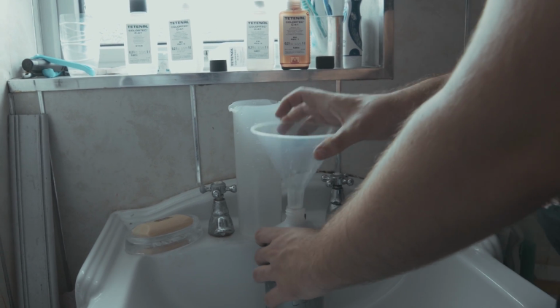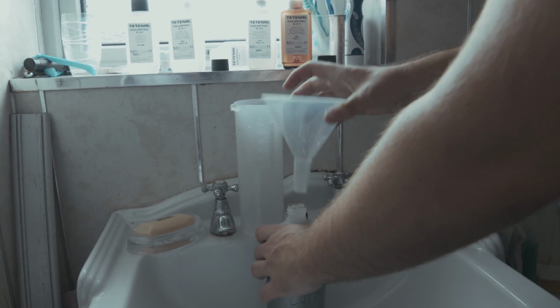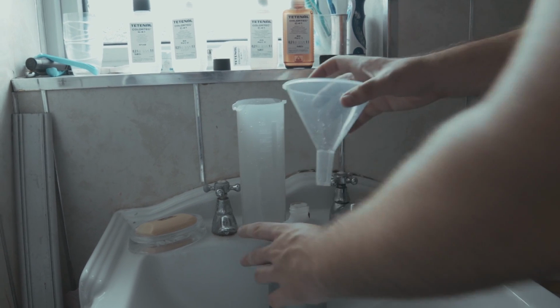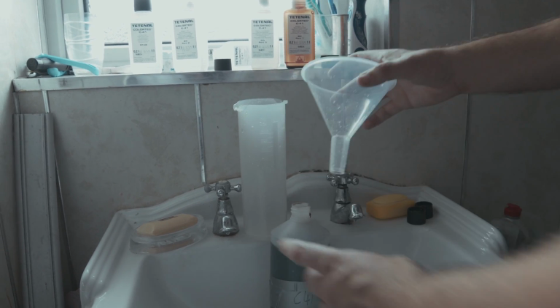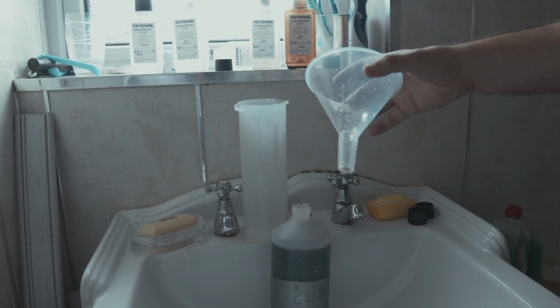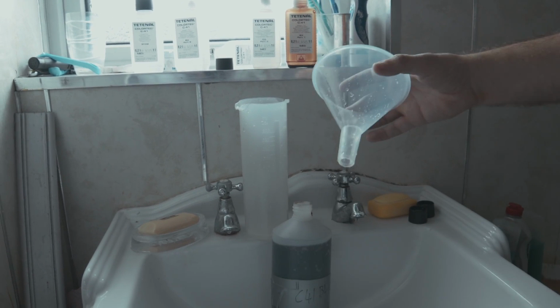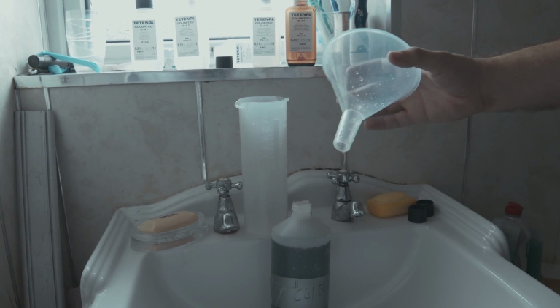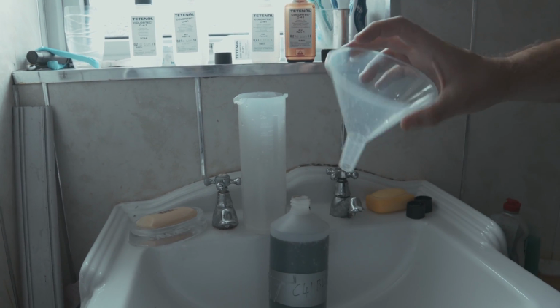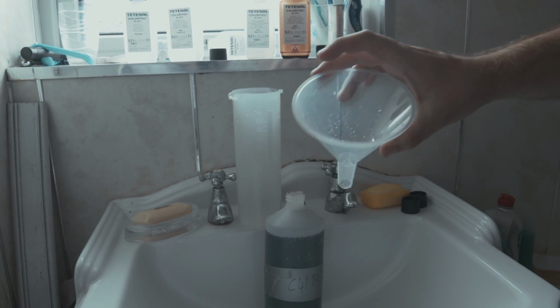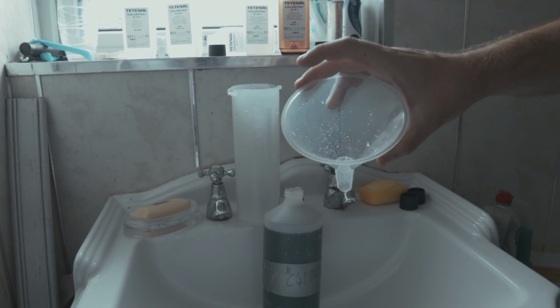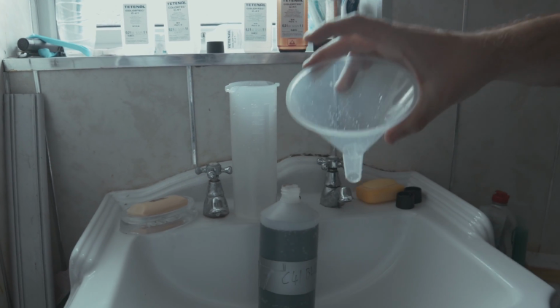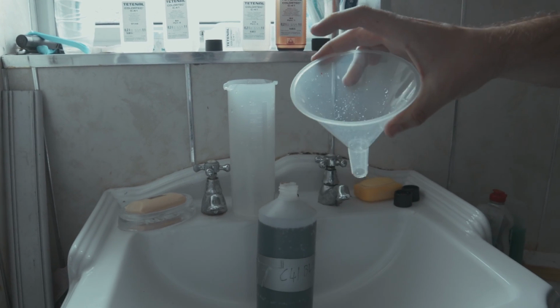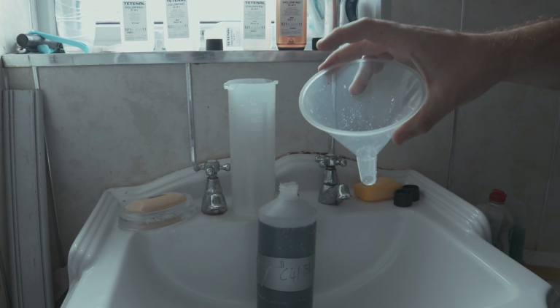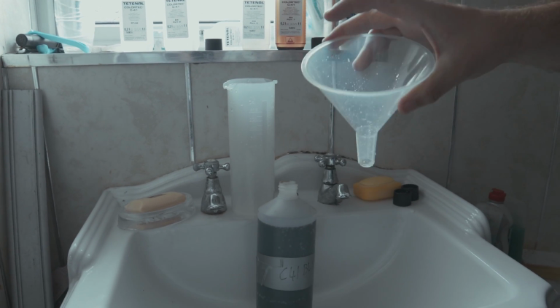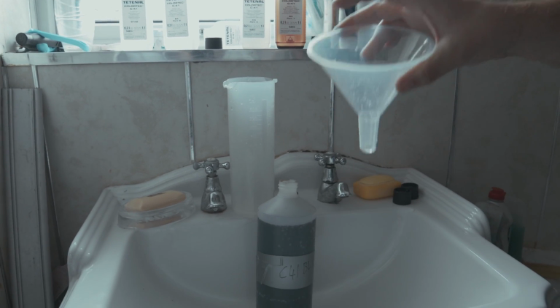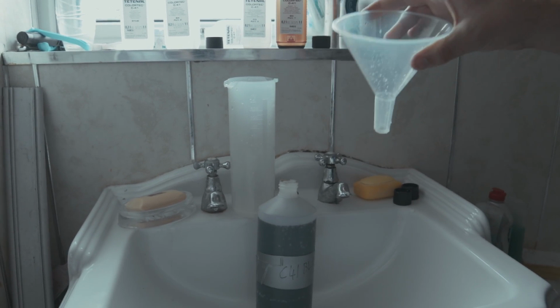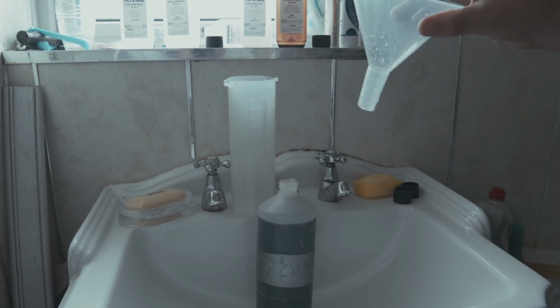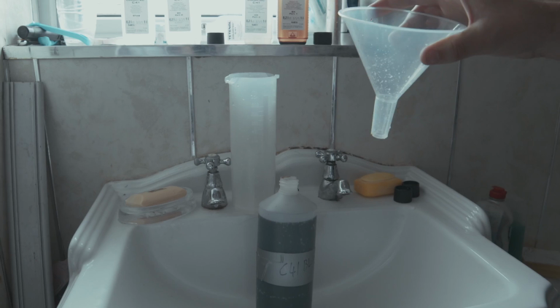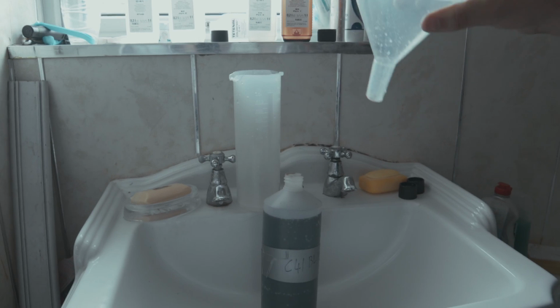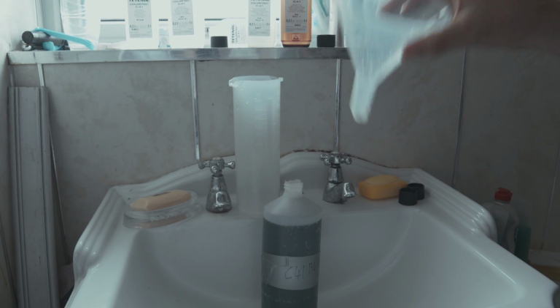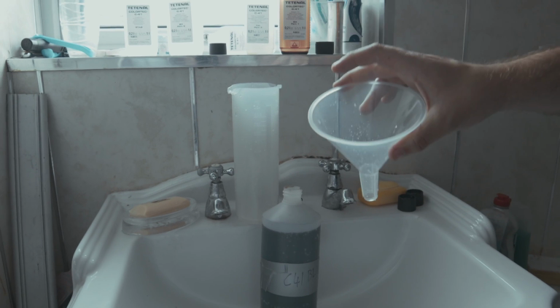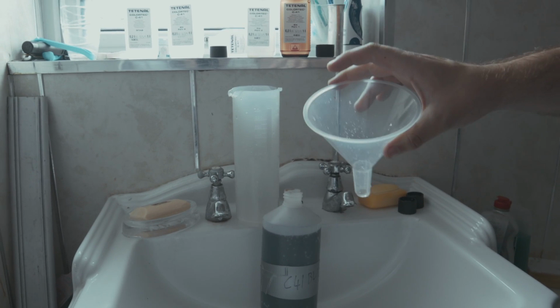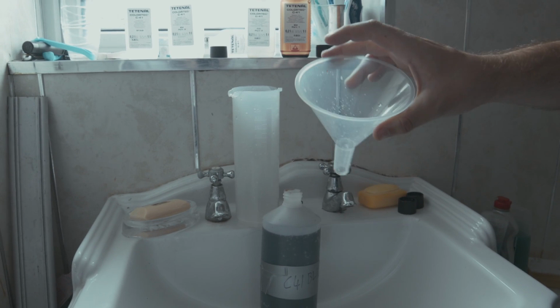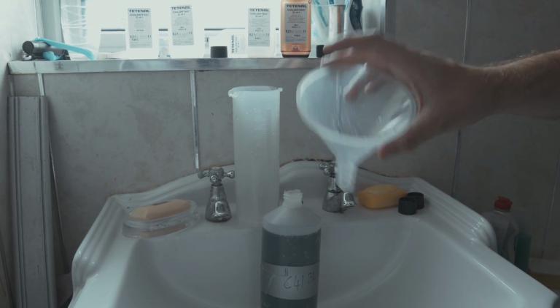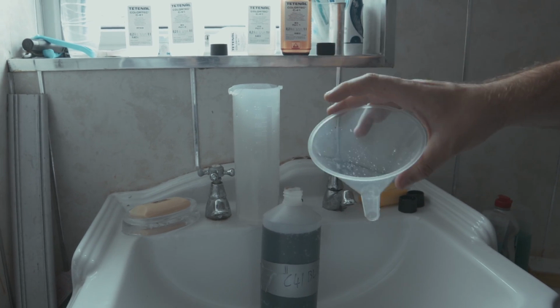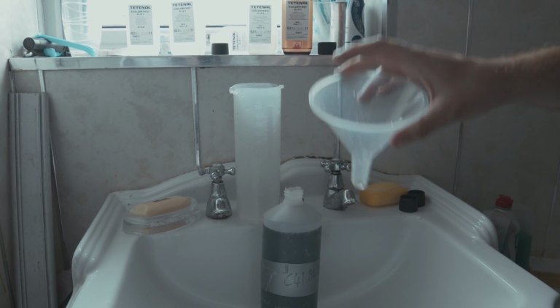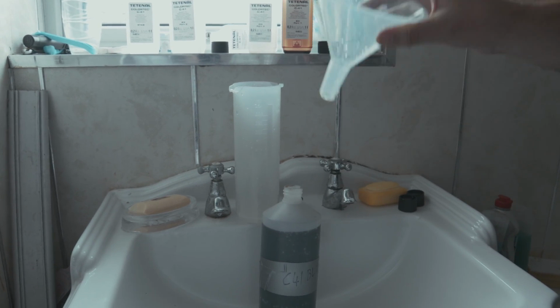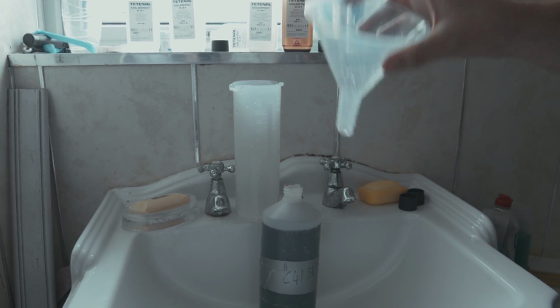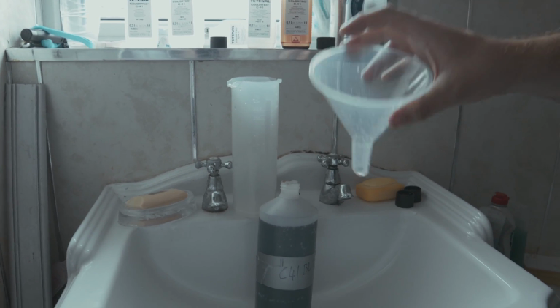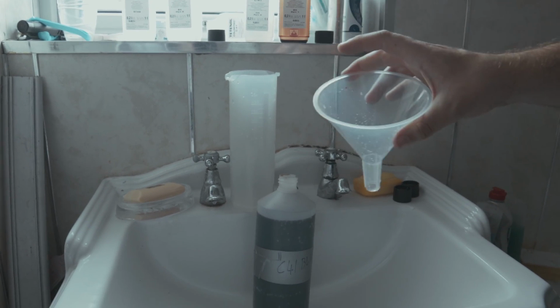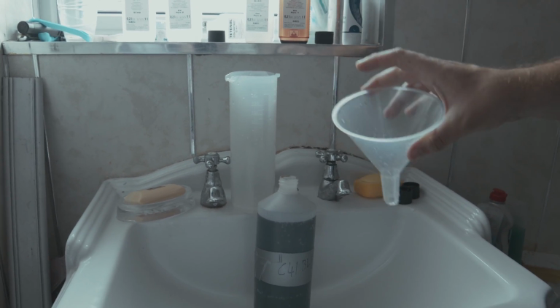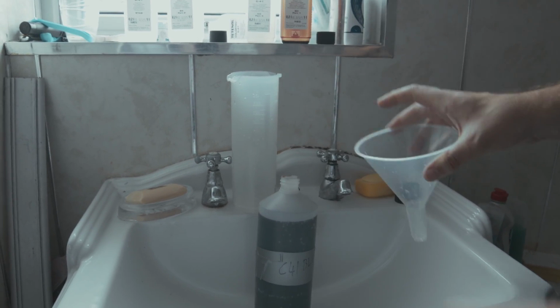After you've done the blix, make sure you clean the funnel because you don't want bleach and fixer getting into your stabilizer.